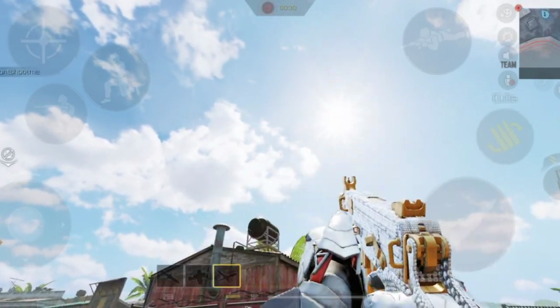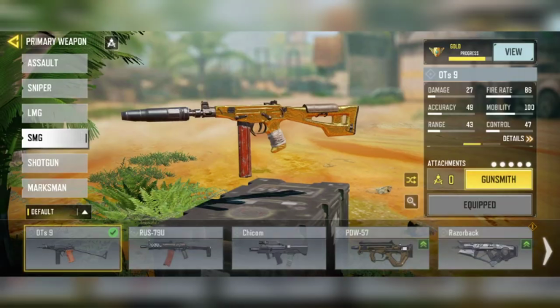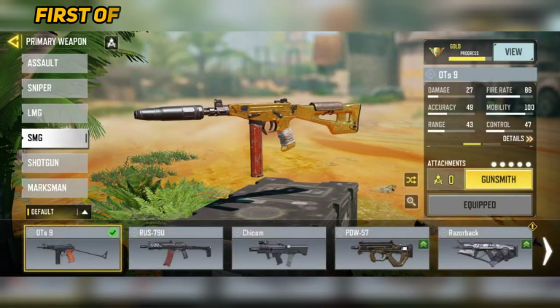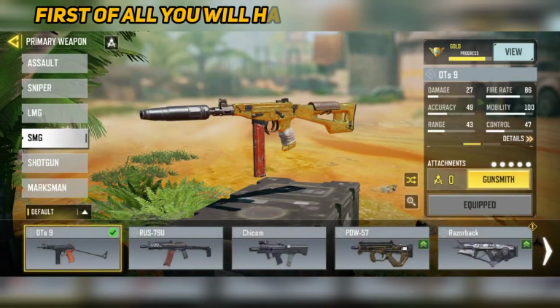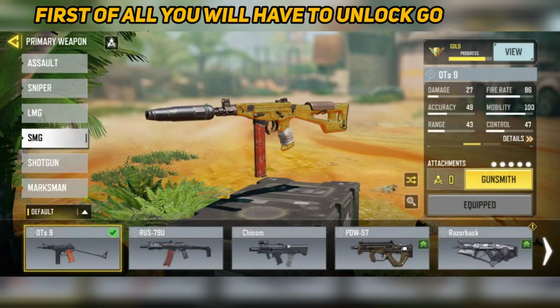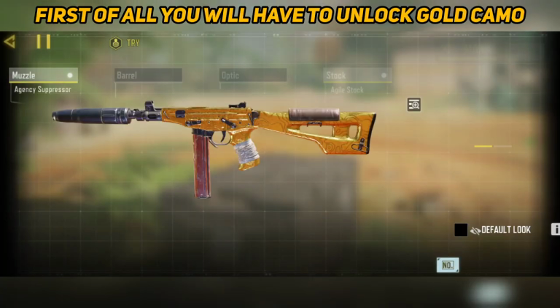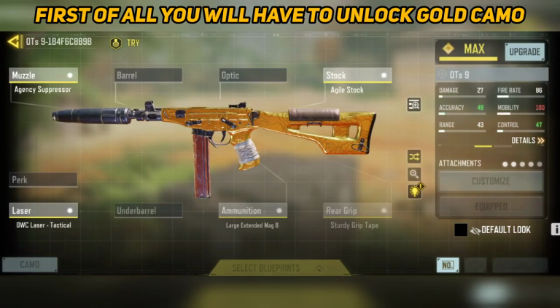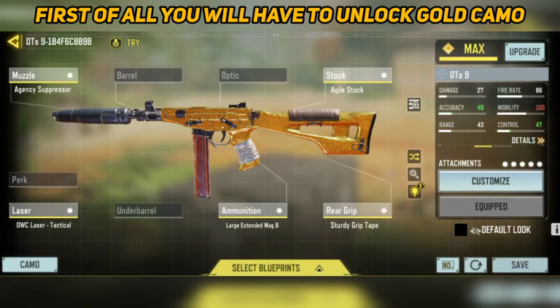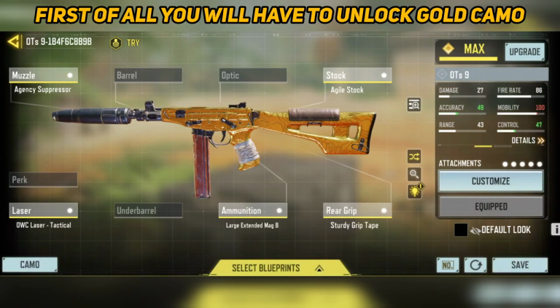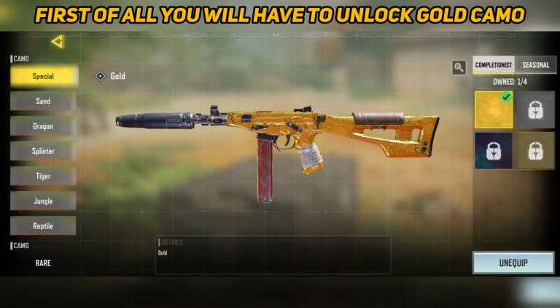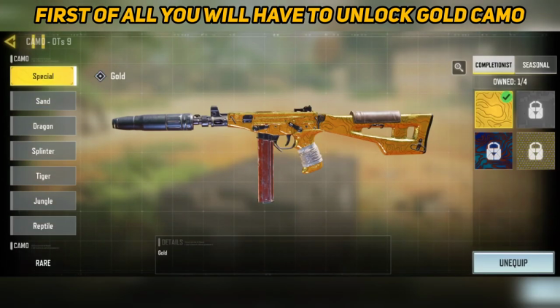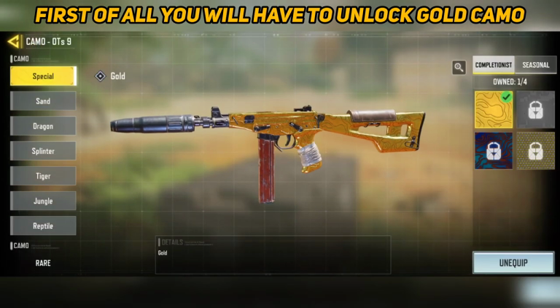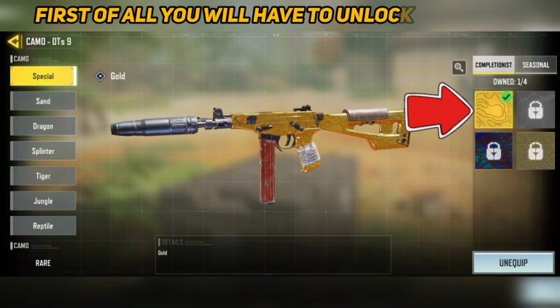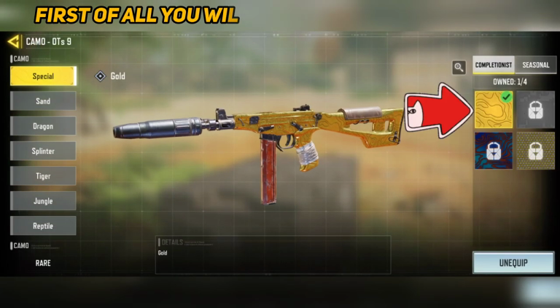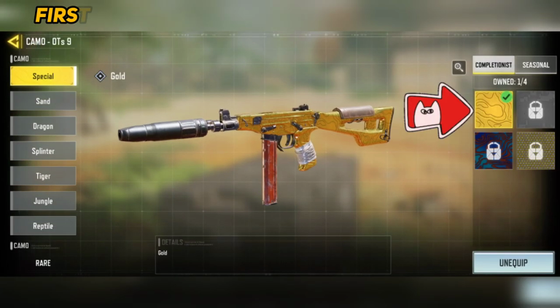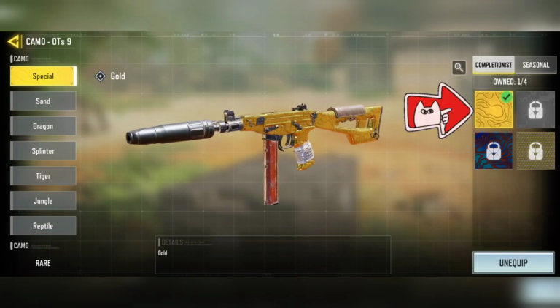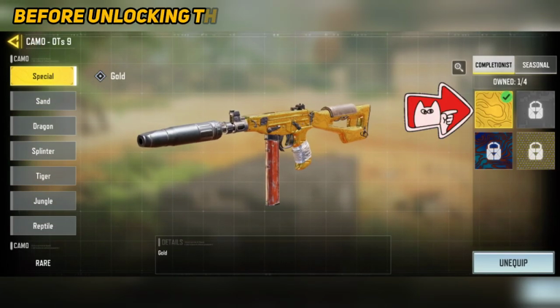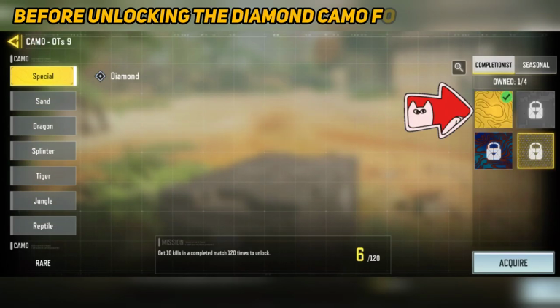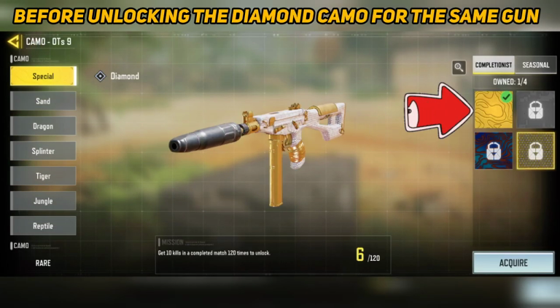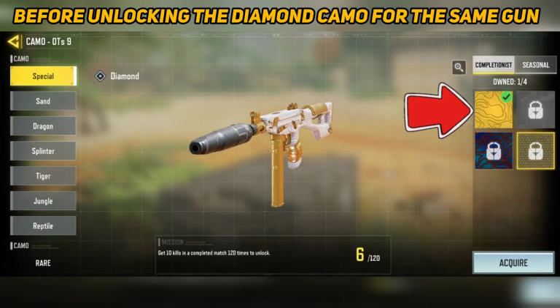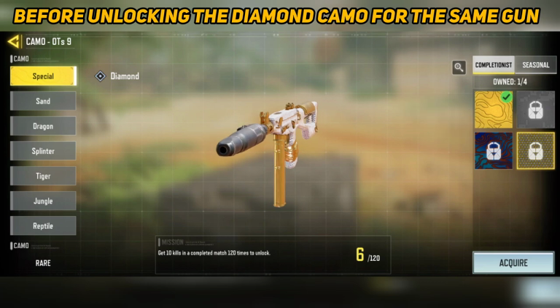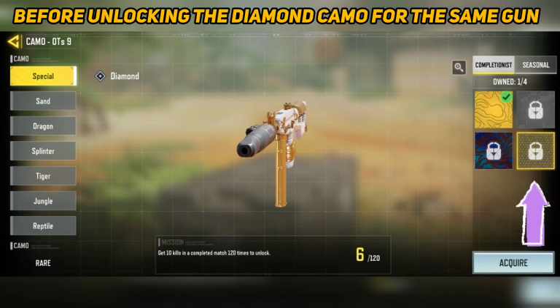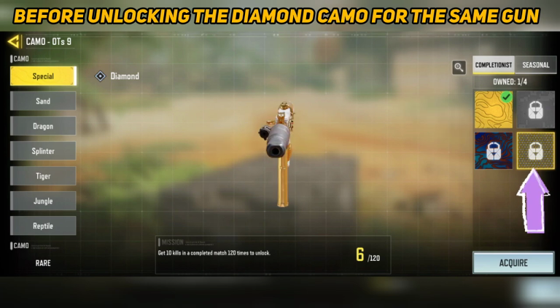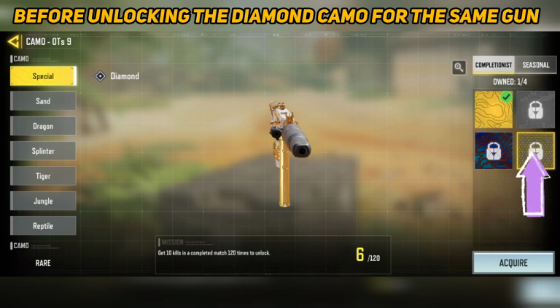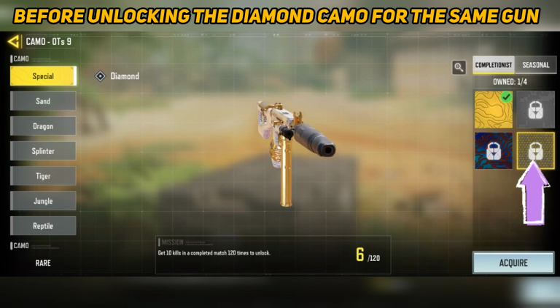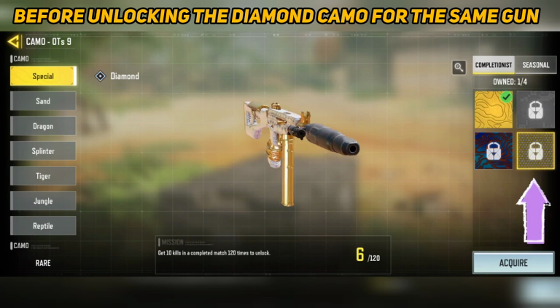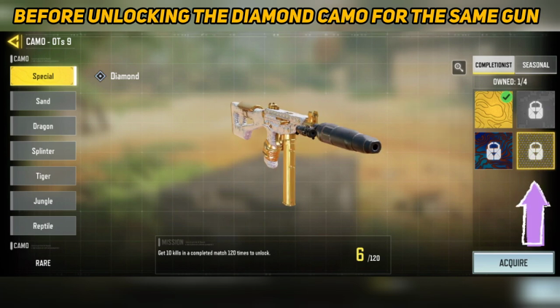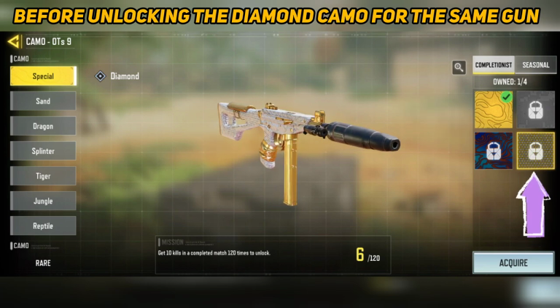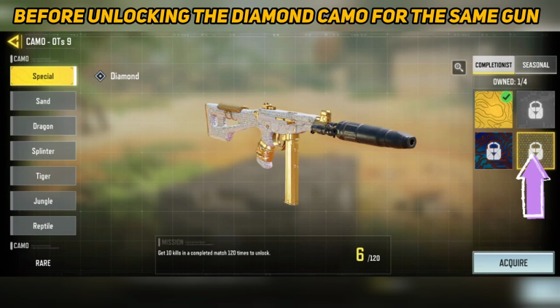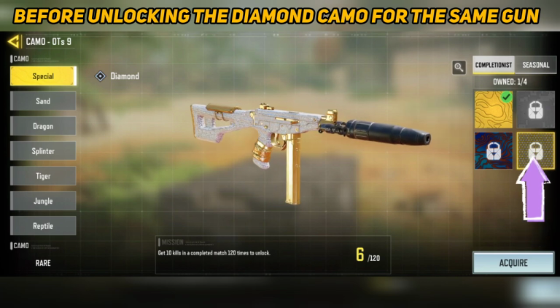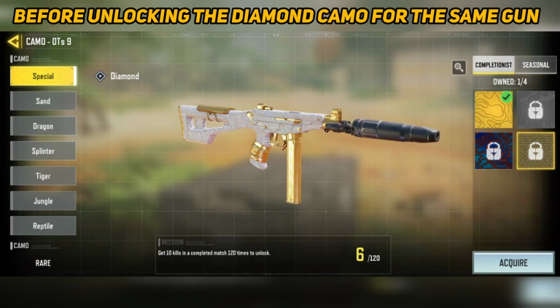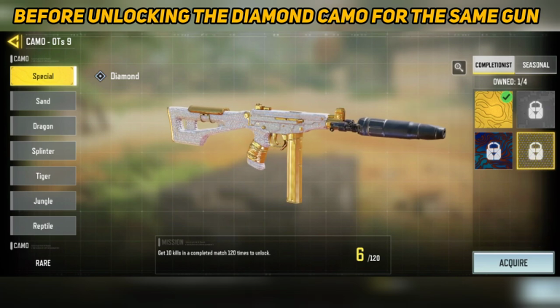First of all, you will have to unlock the gold camo before you start thinking of unlocking the diamond camo for the same gun.